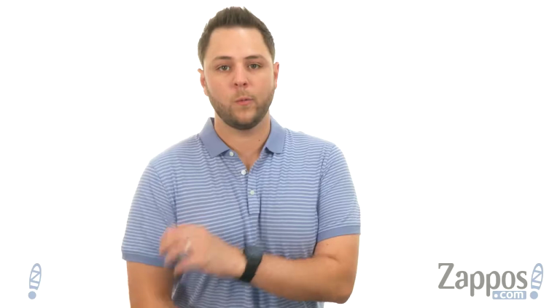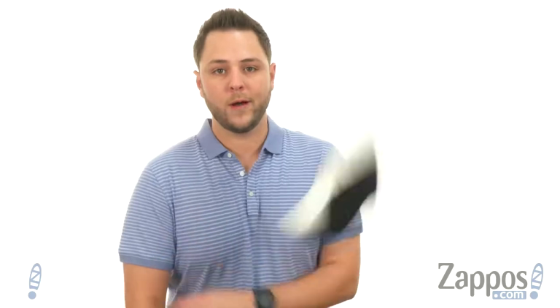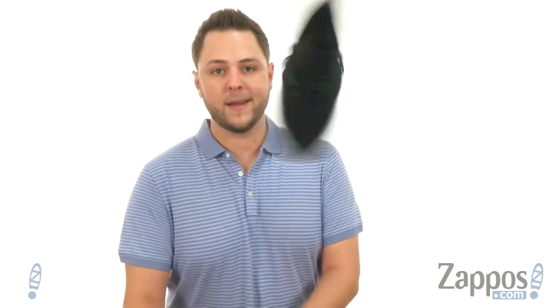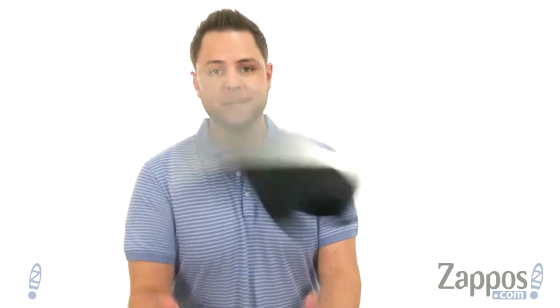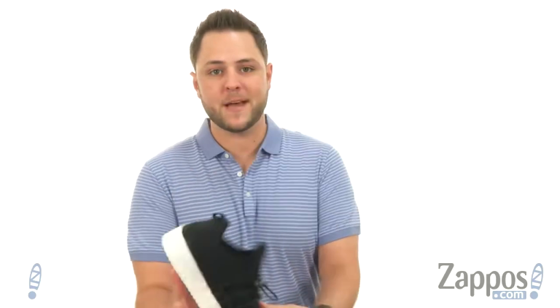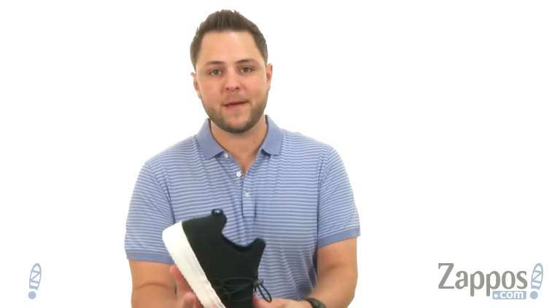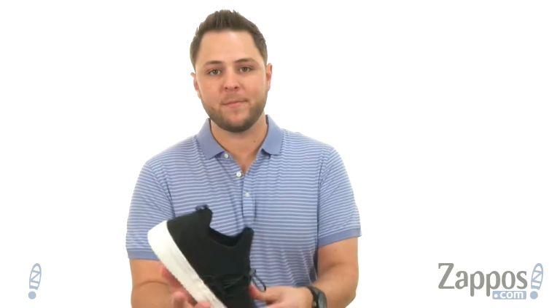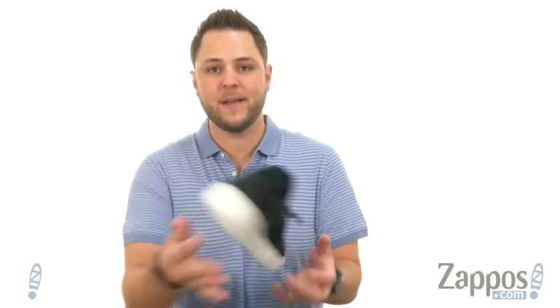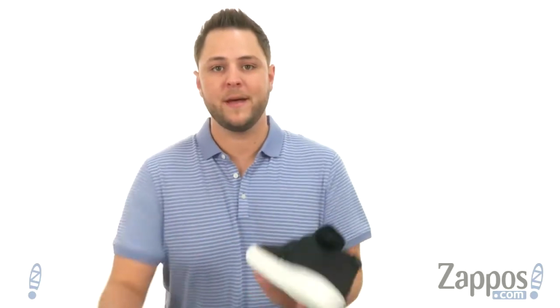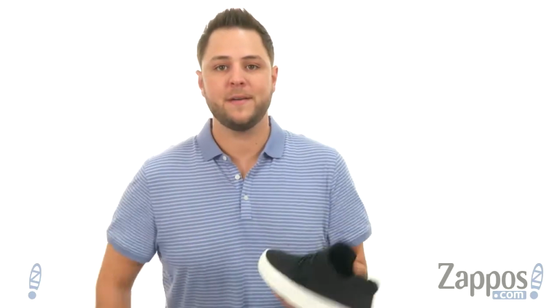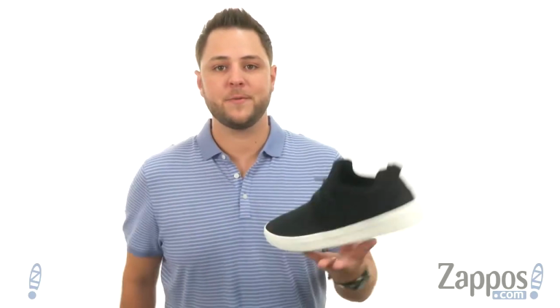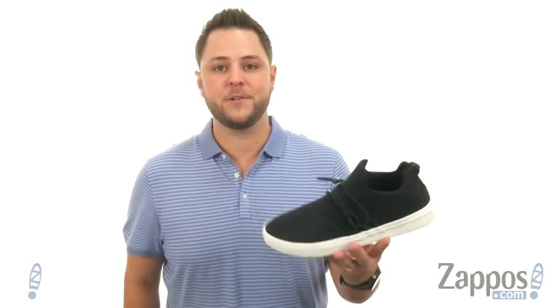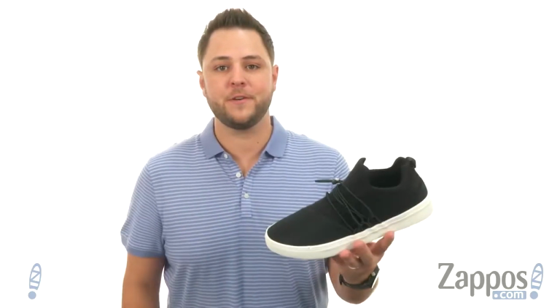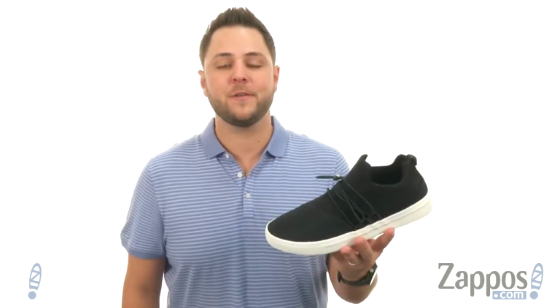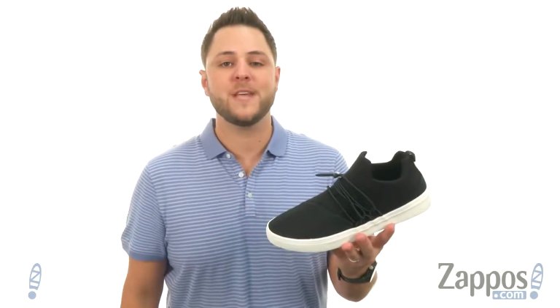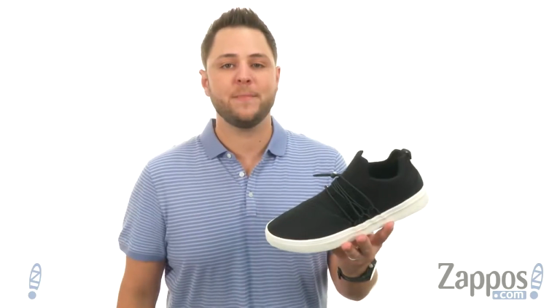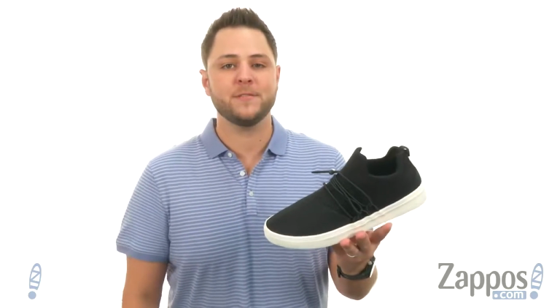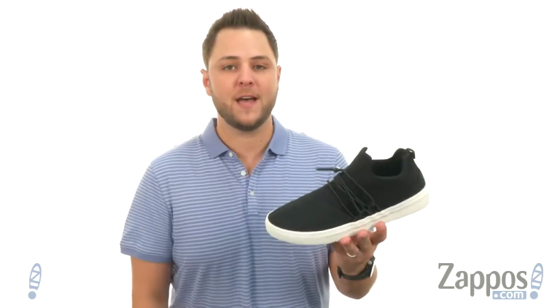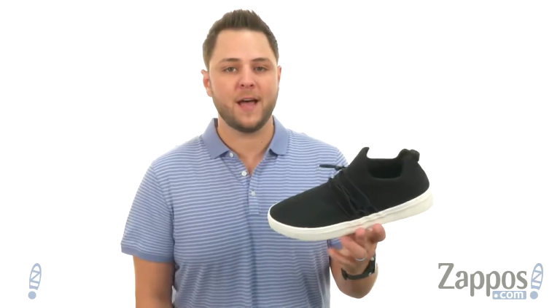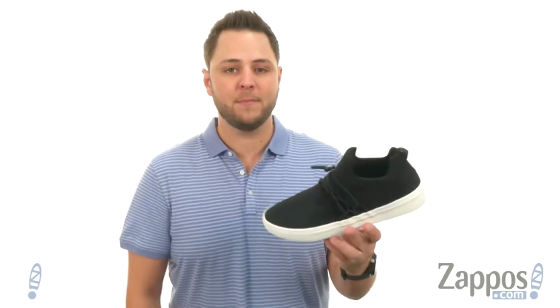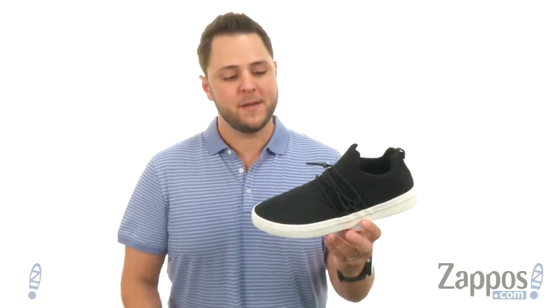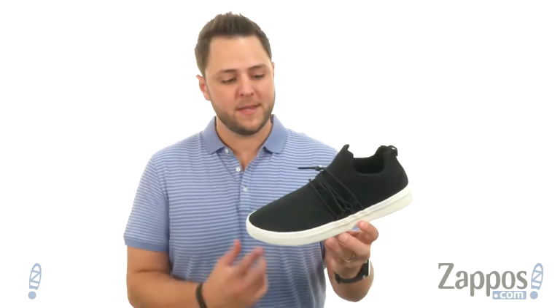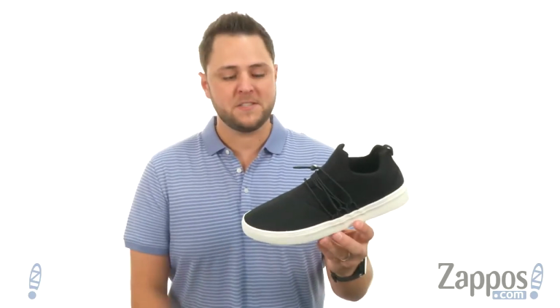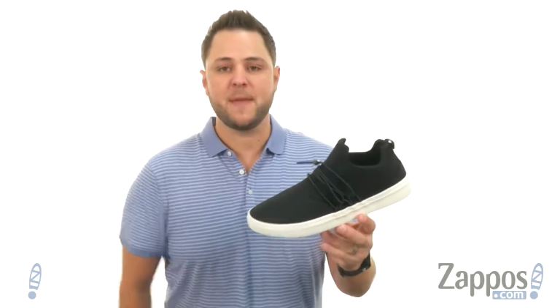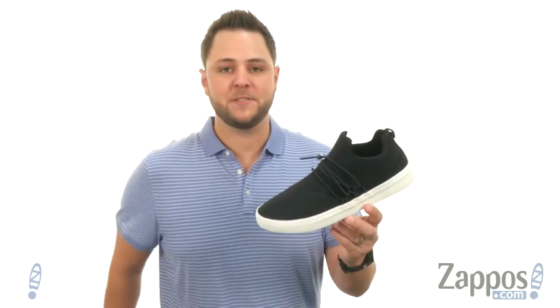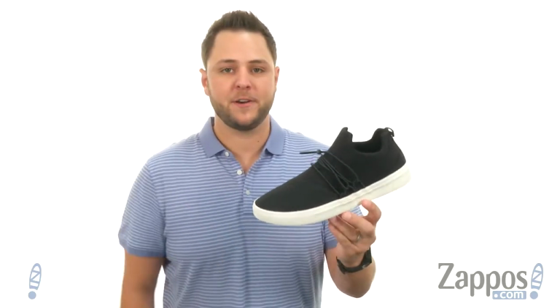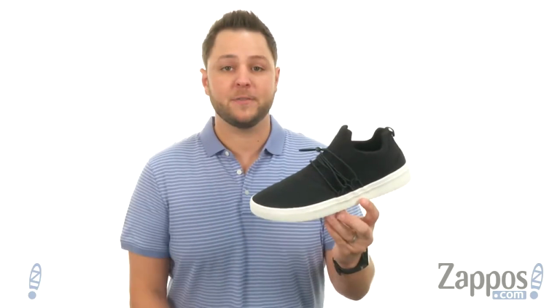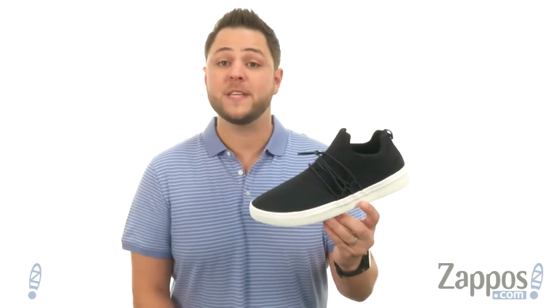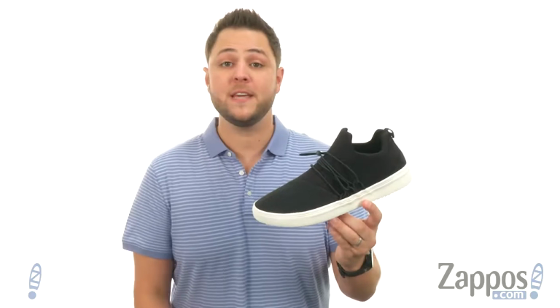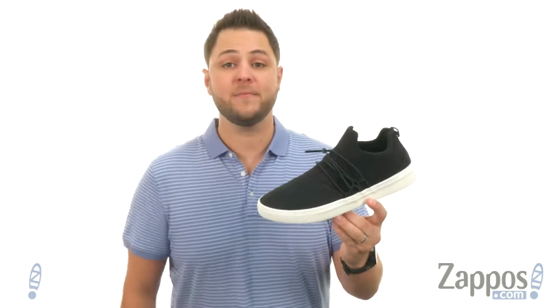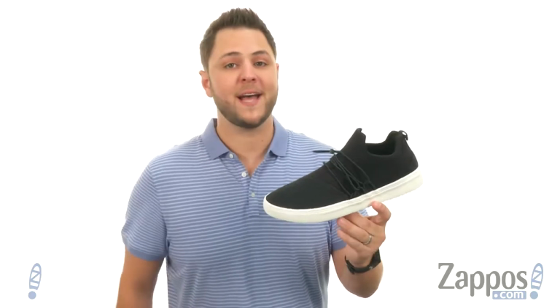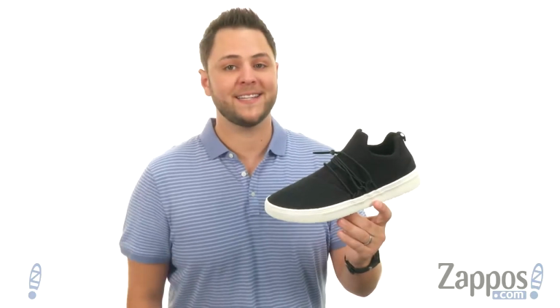What is up, everybody? My name is Richard from Zappos.com. This is Mansur from Steve Madden.